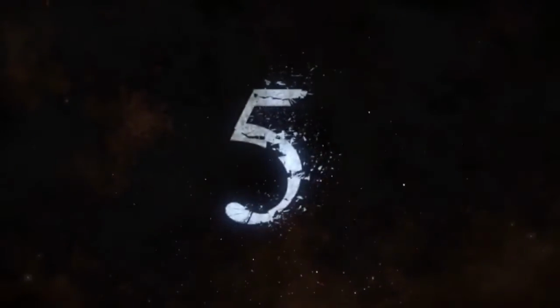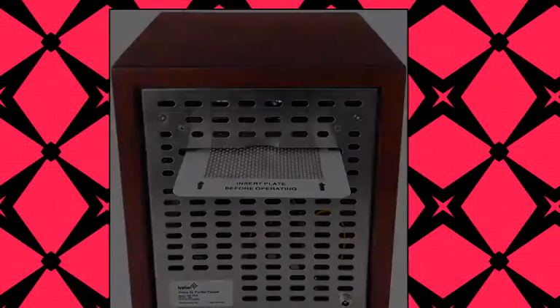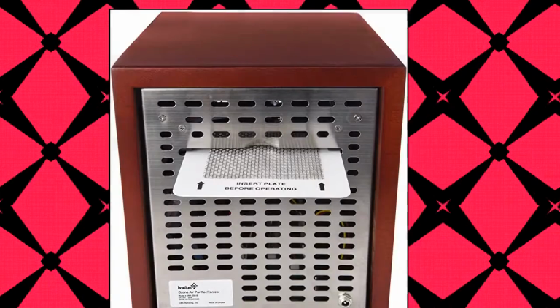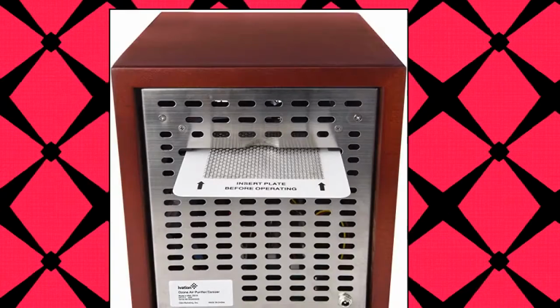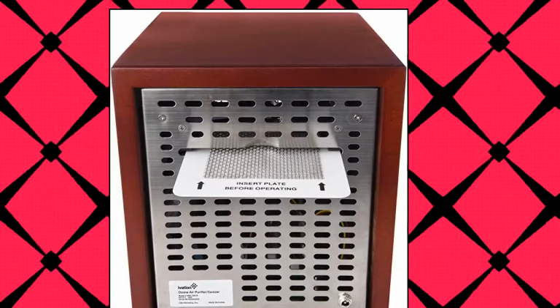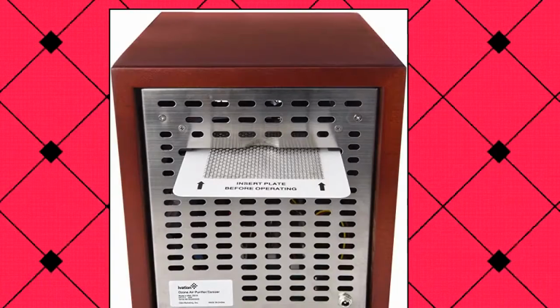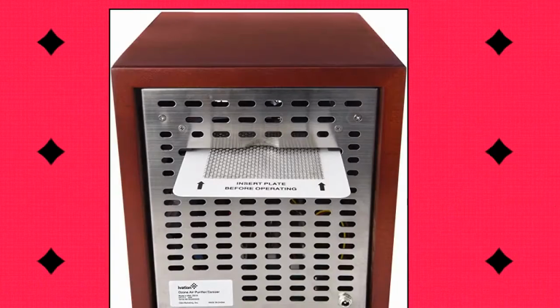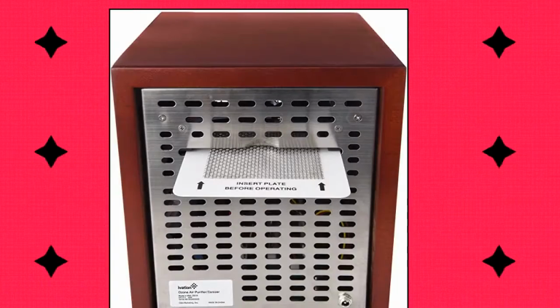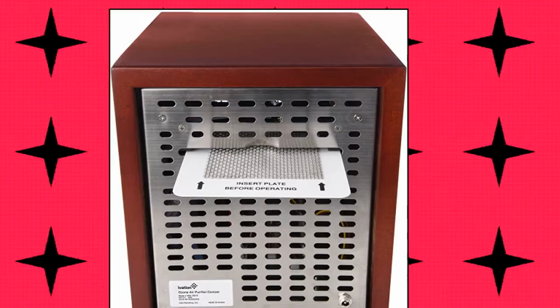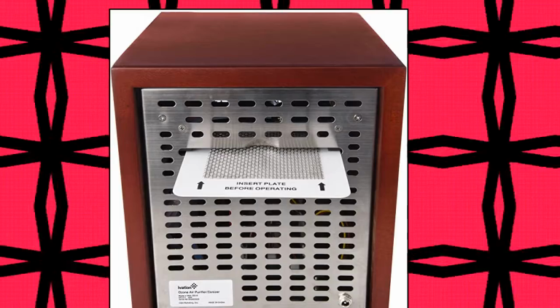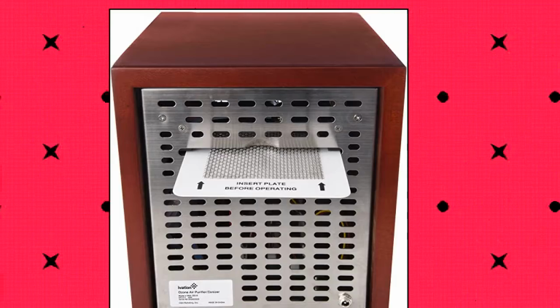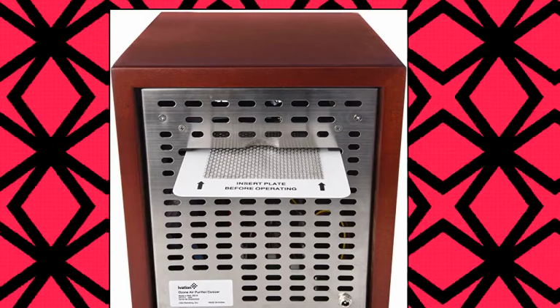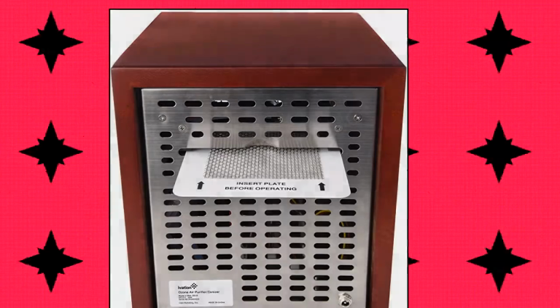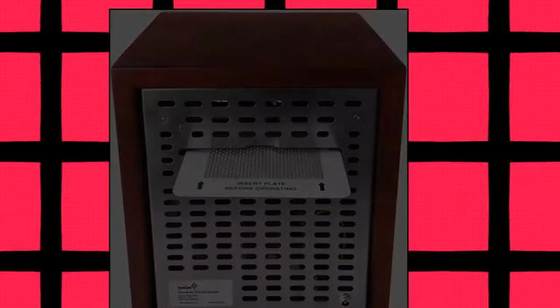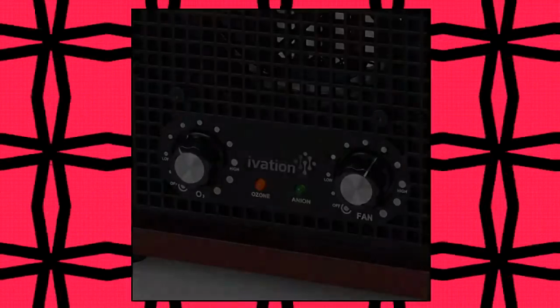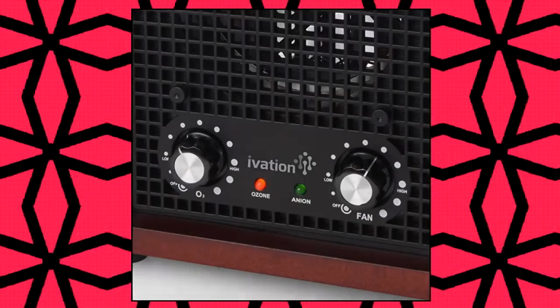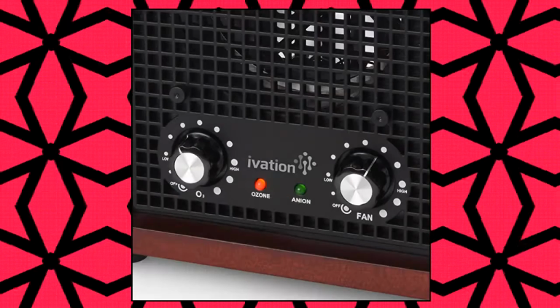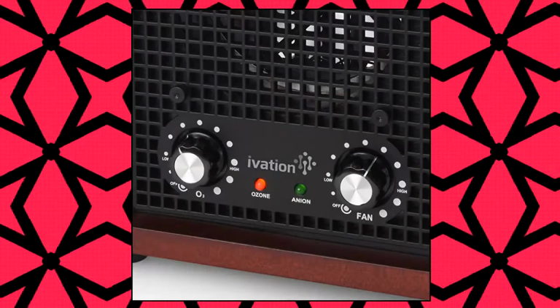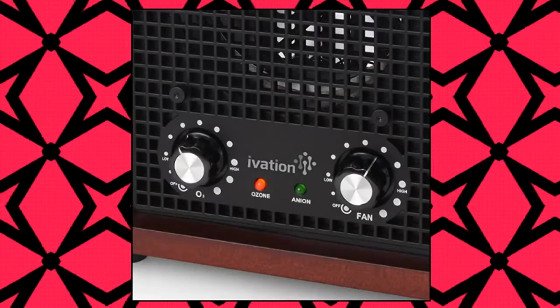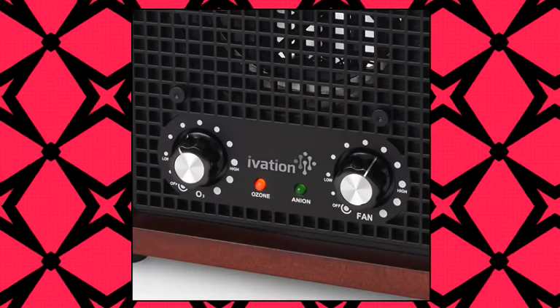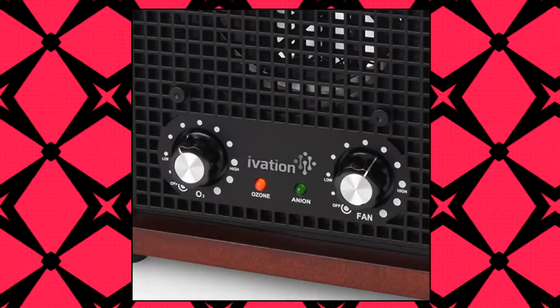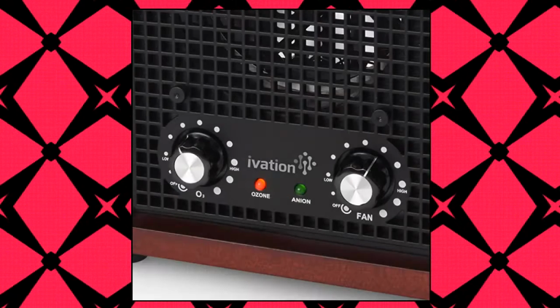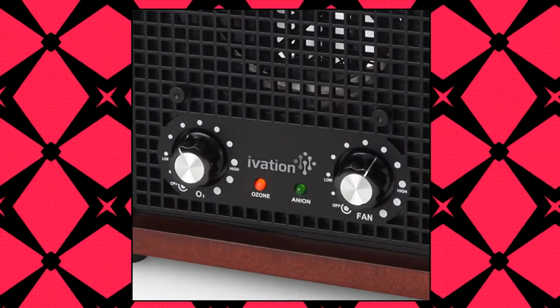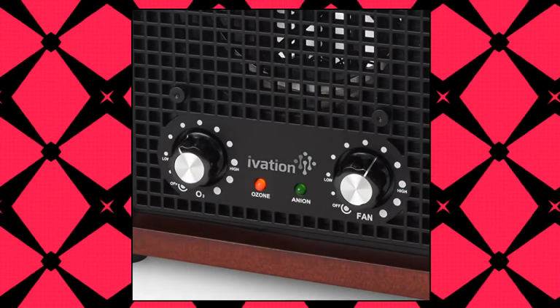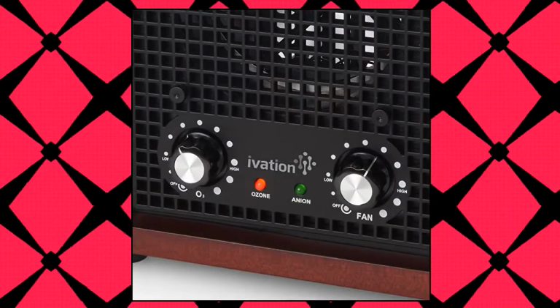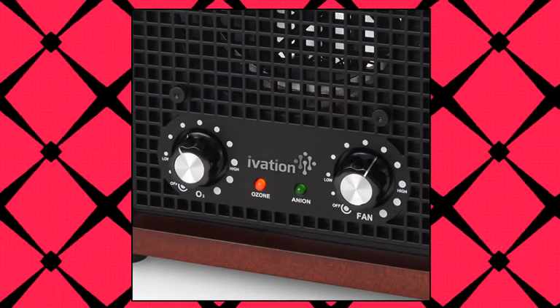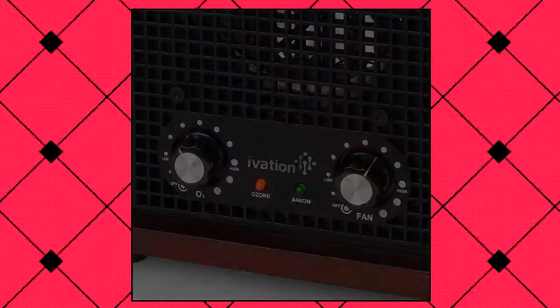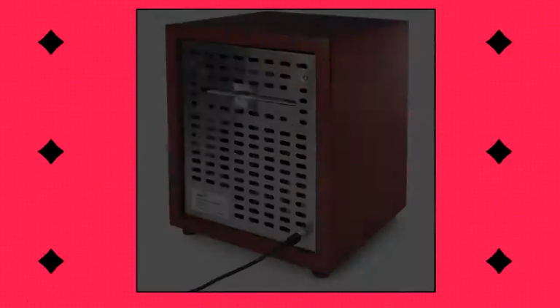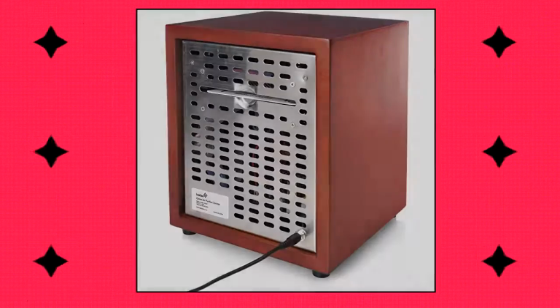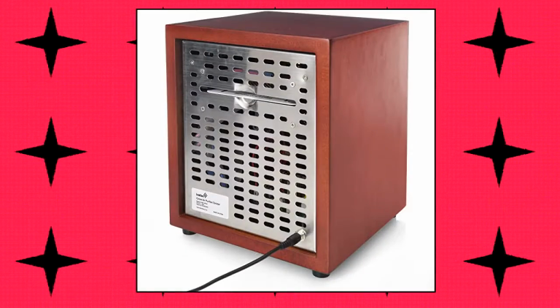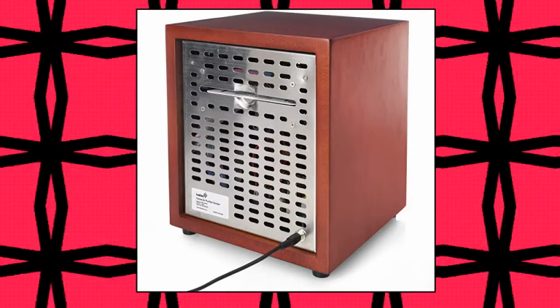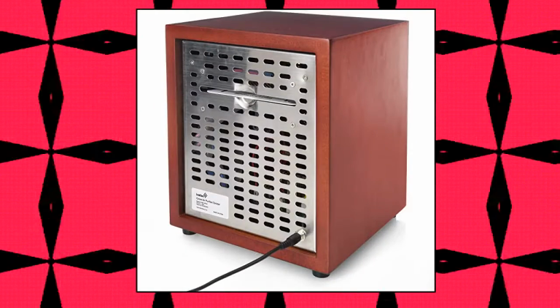Ivation Ozone Generator Air Purifier. Powerful ion energy releases negative ions to purify.